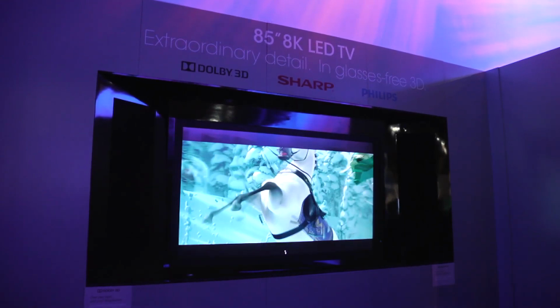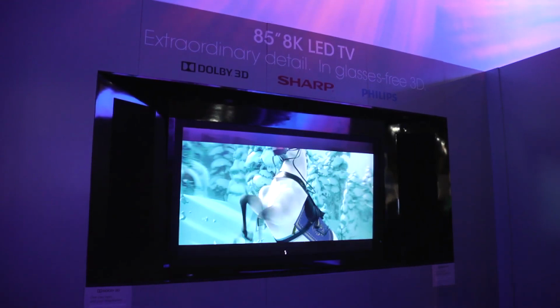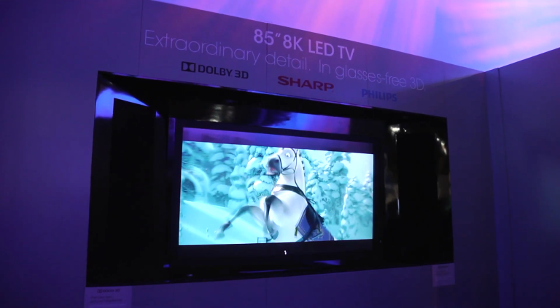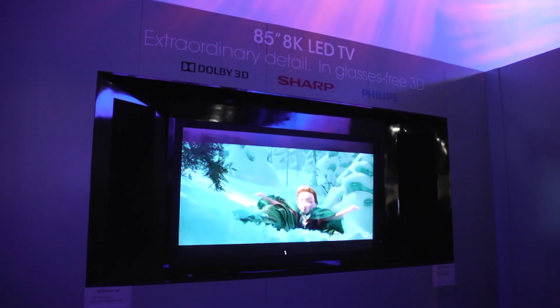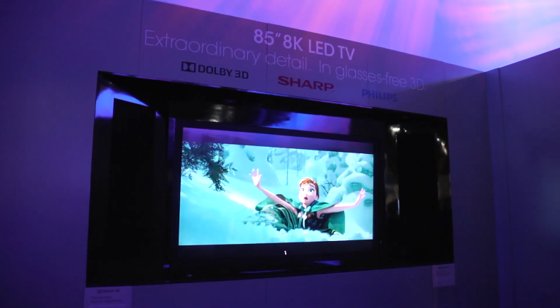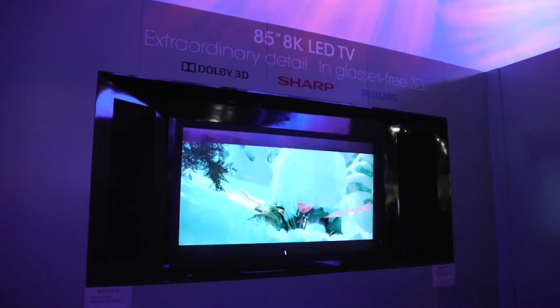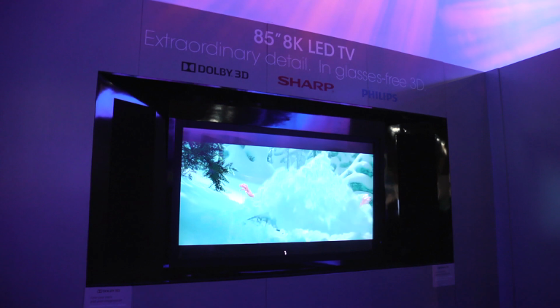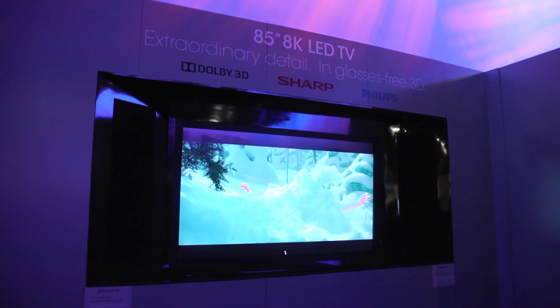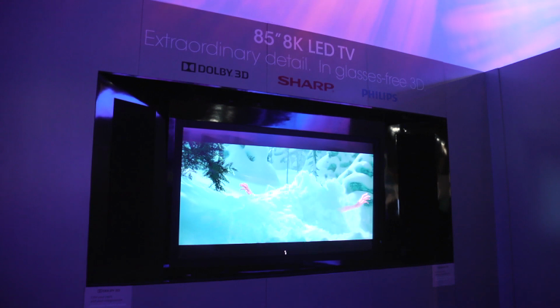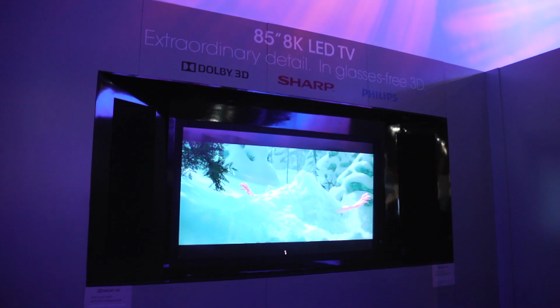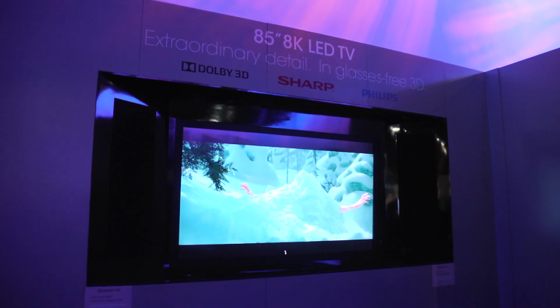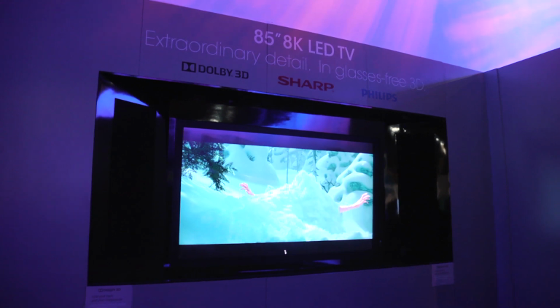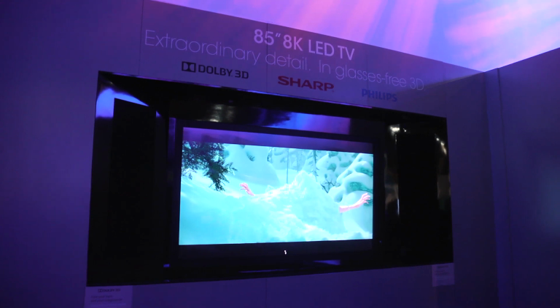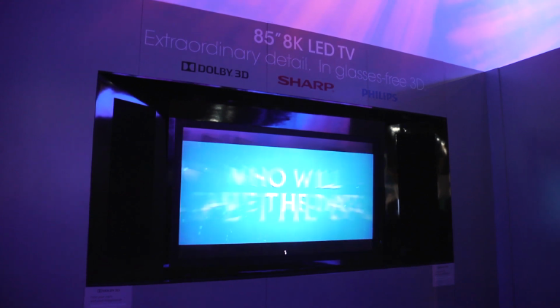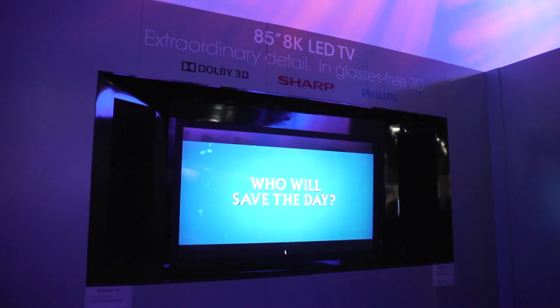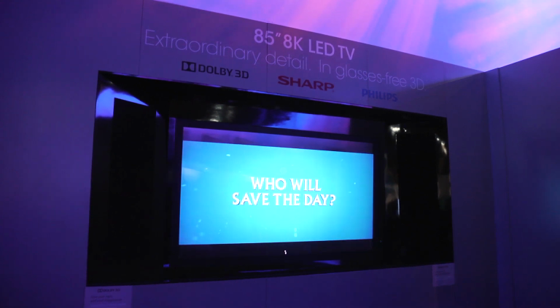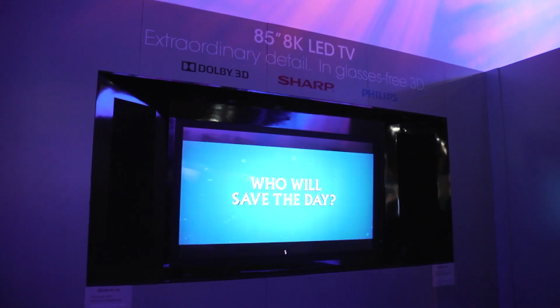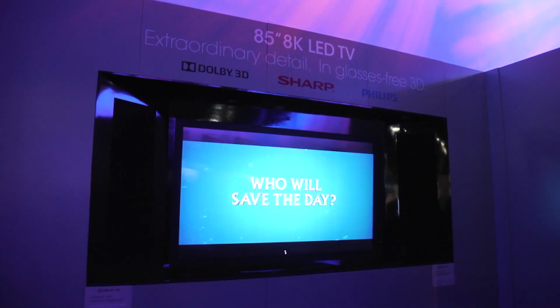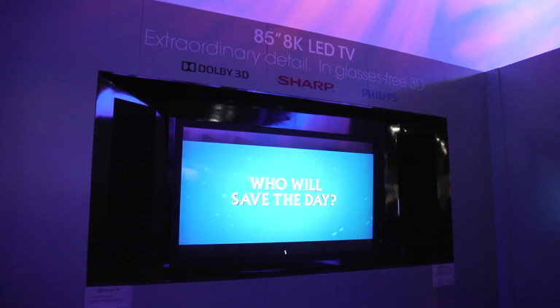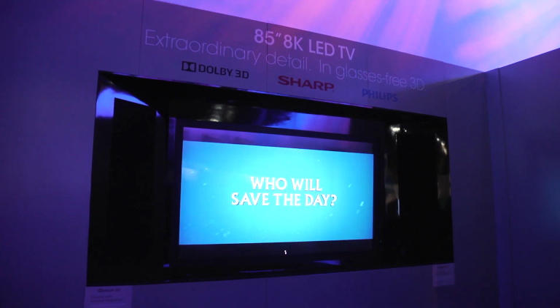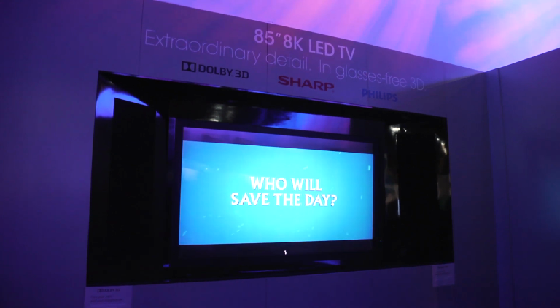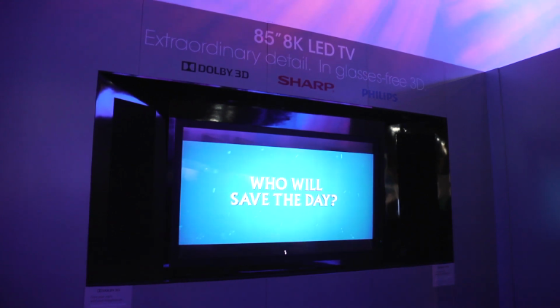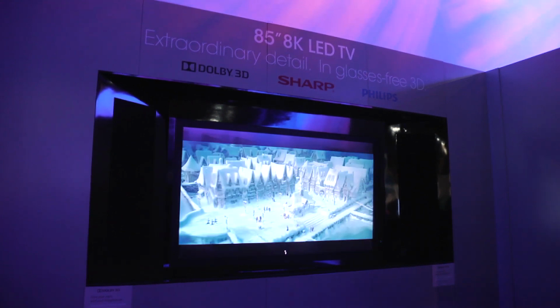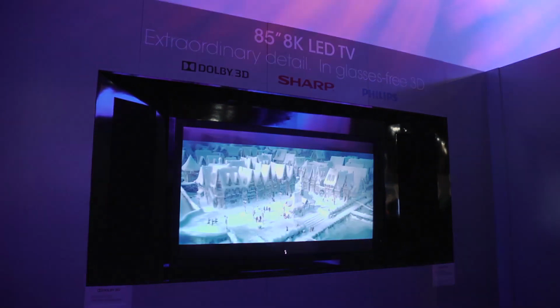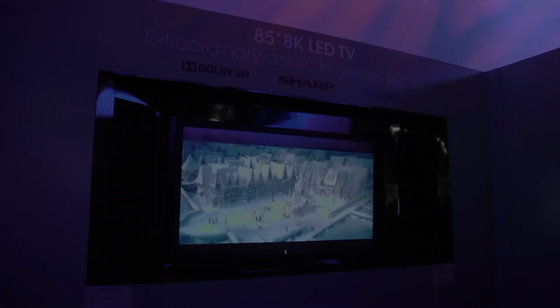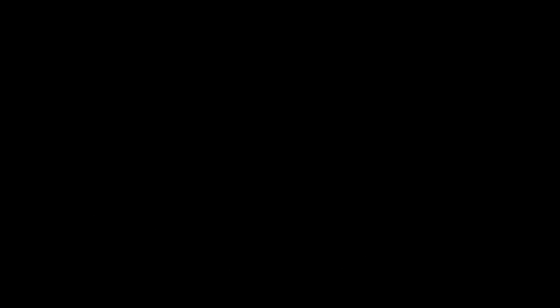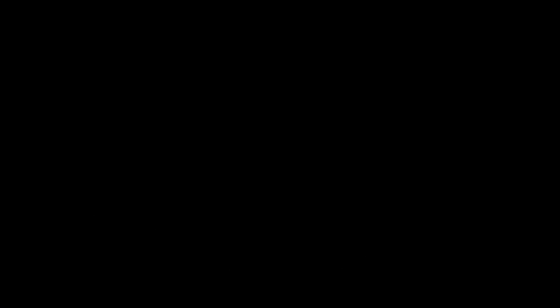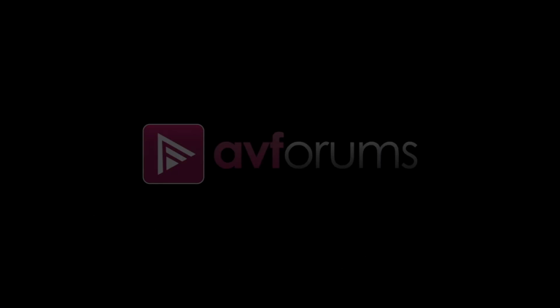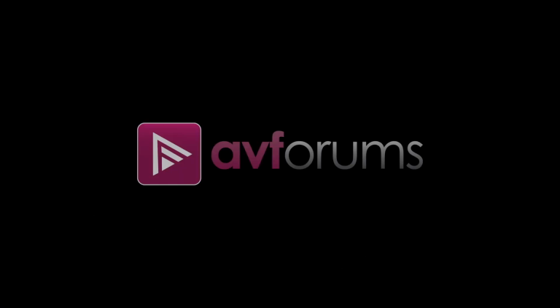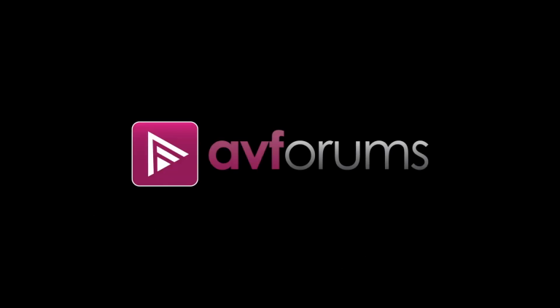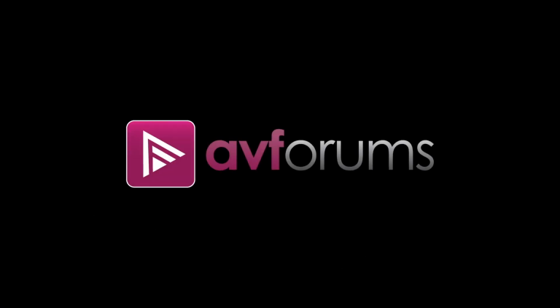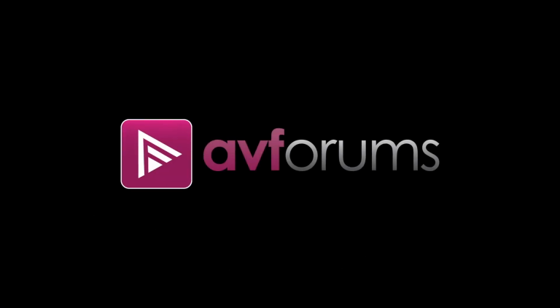That's it from the Sharp stand. Join us for more CES news at avforums.com.